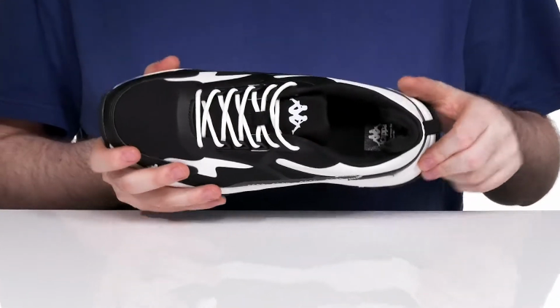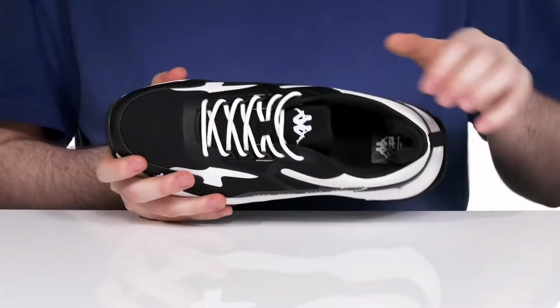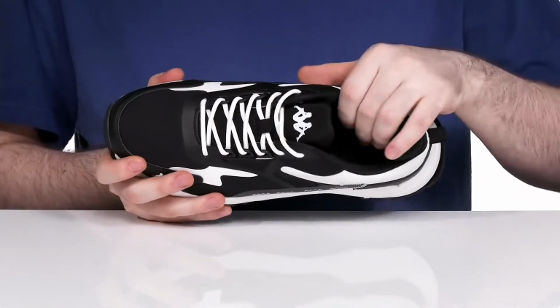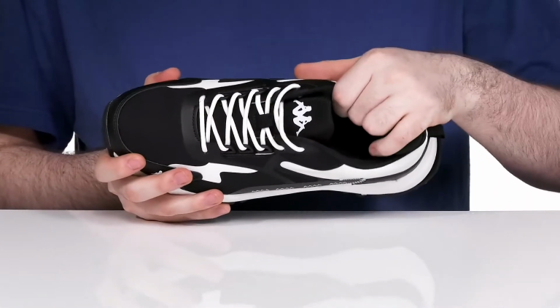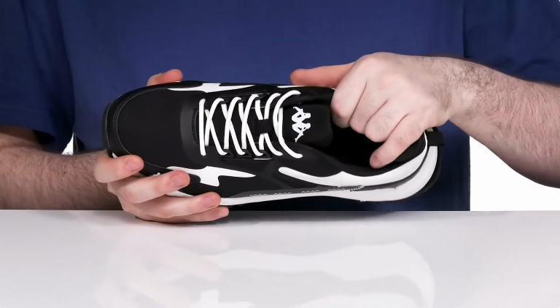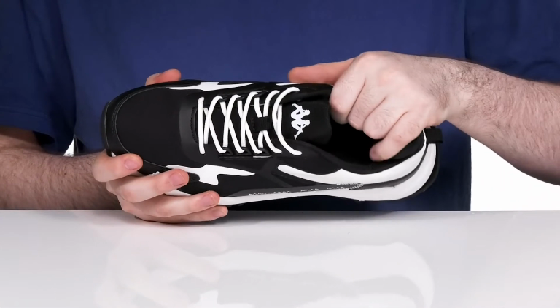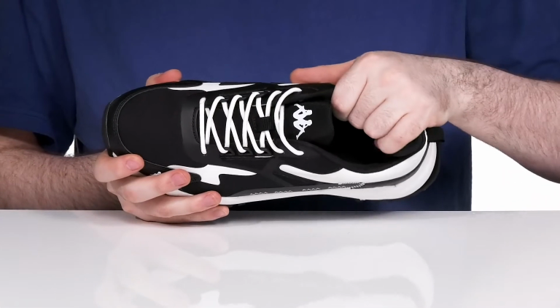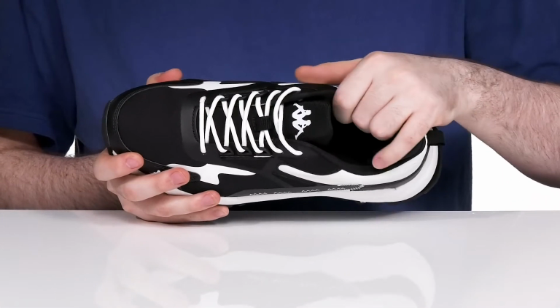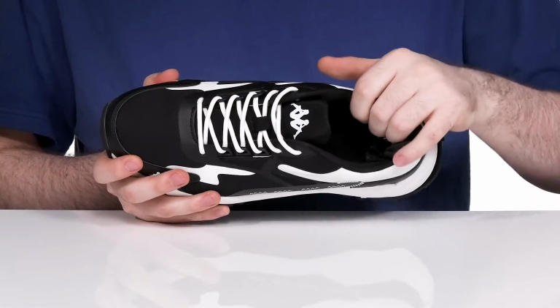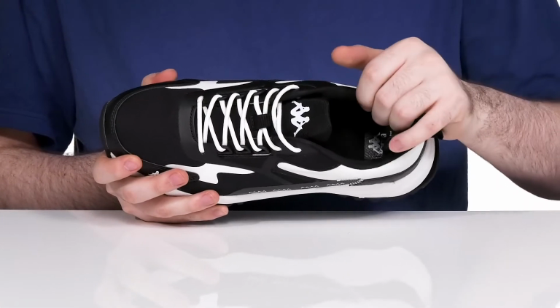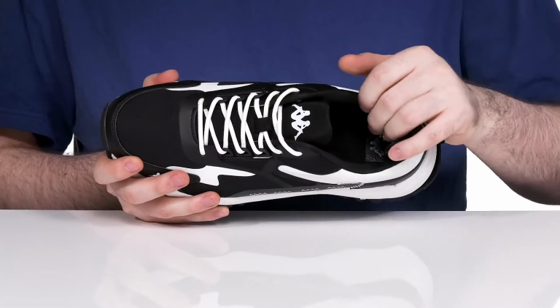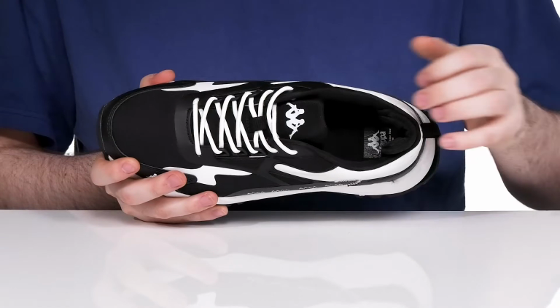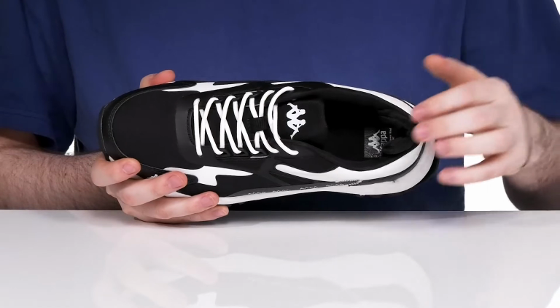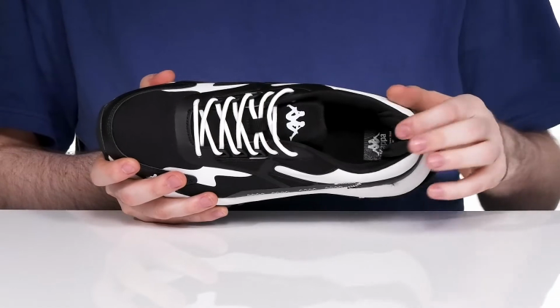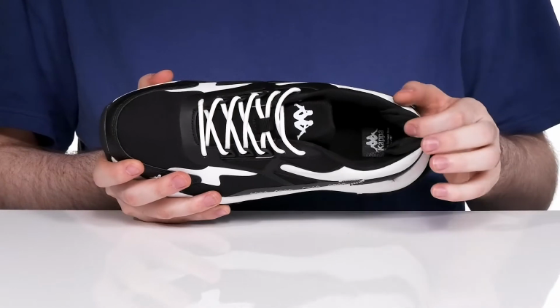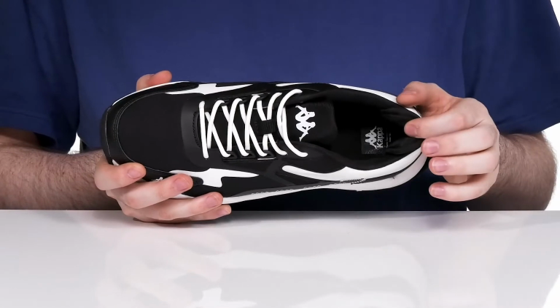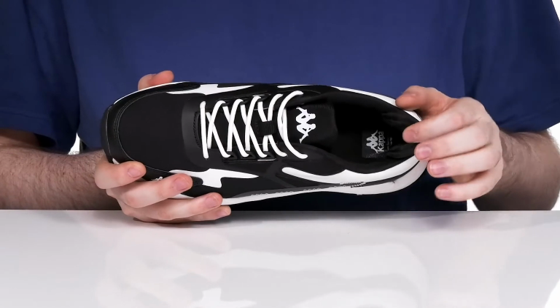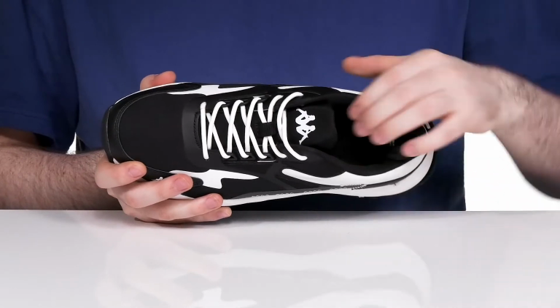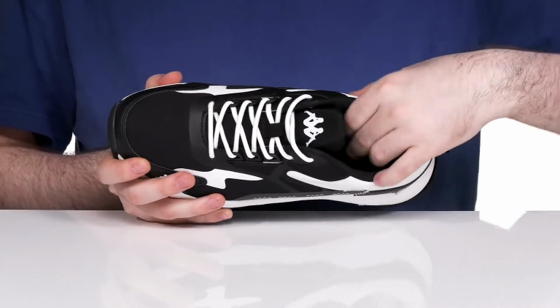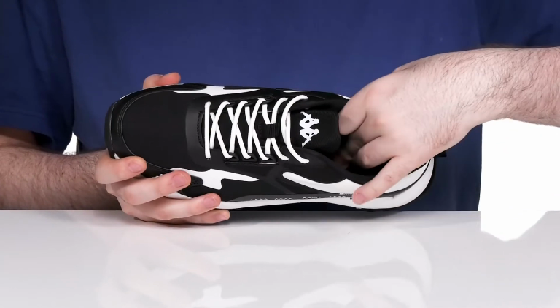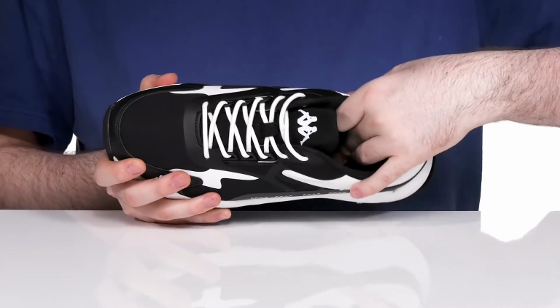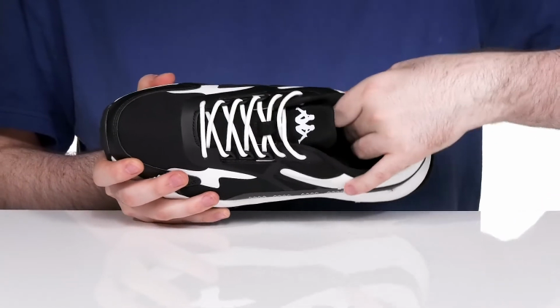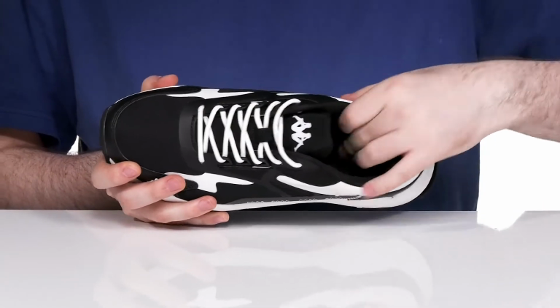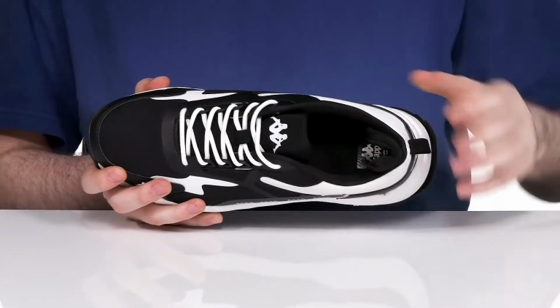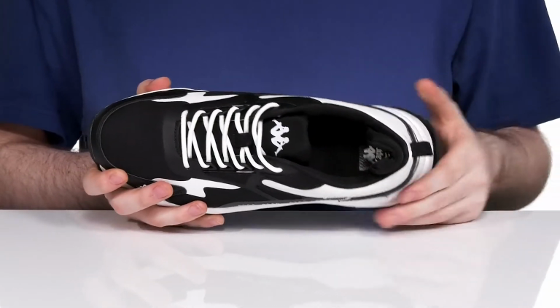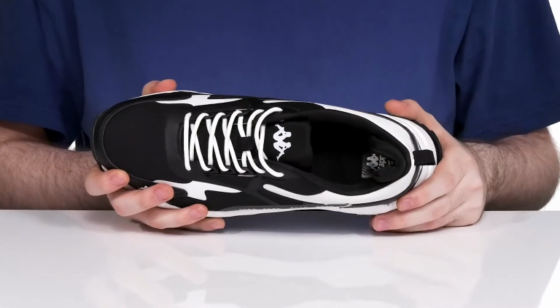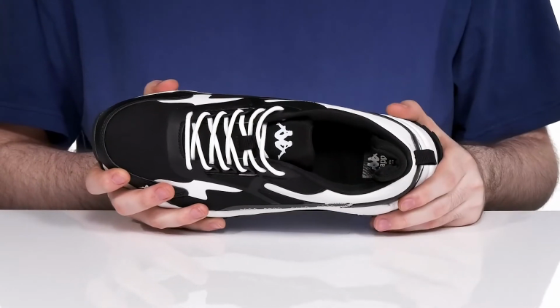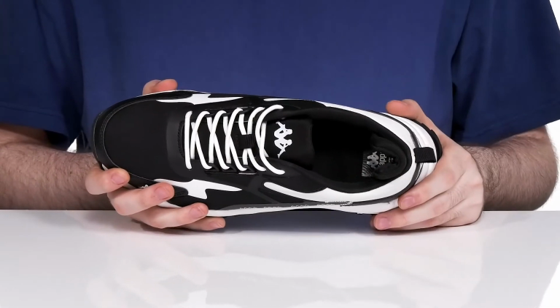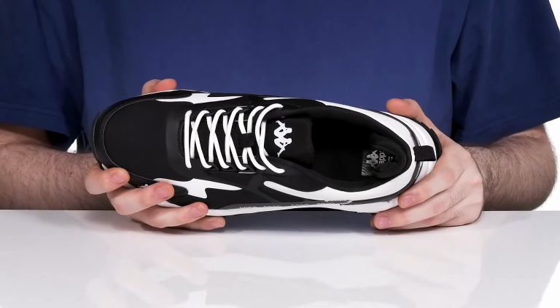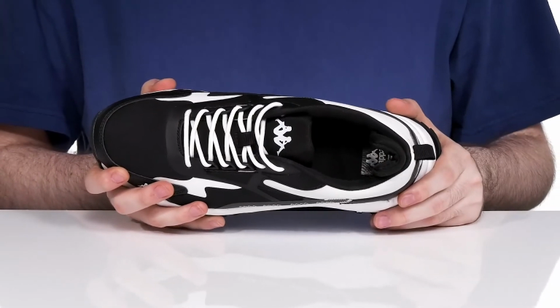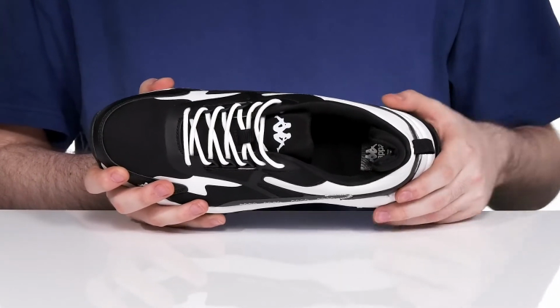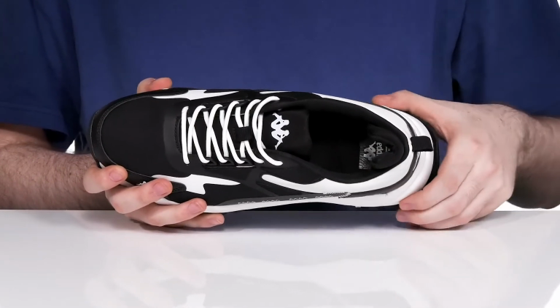The inside has lots of thick padding for great support, especially in the ankle, and it has a pretty comfortable foam footbed in the bottom as well.